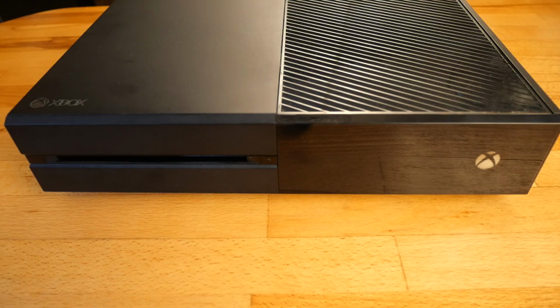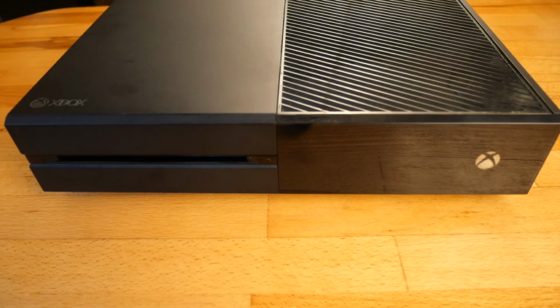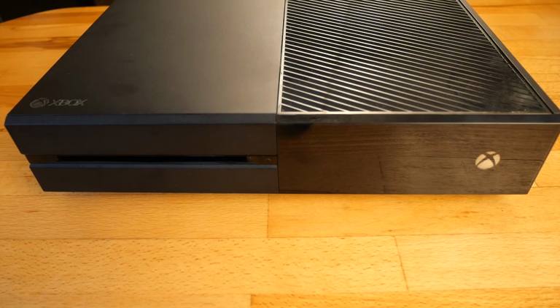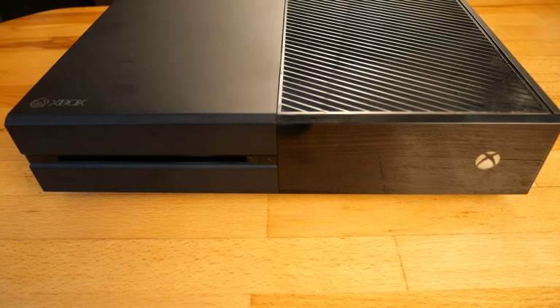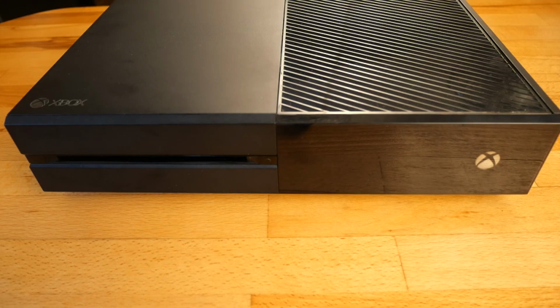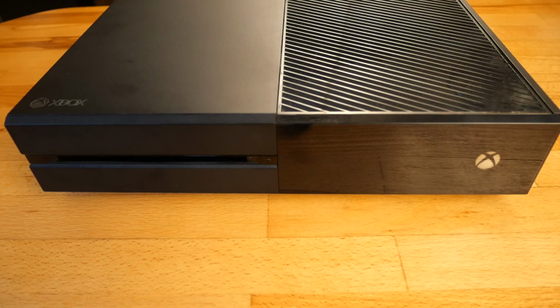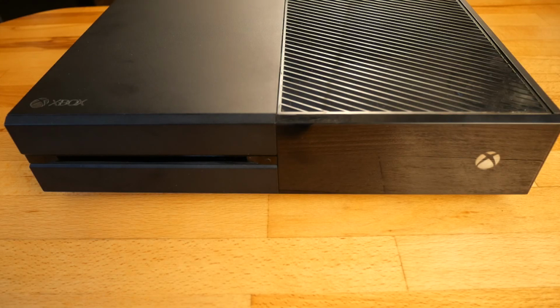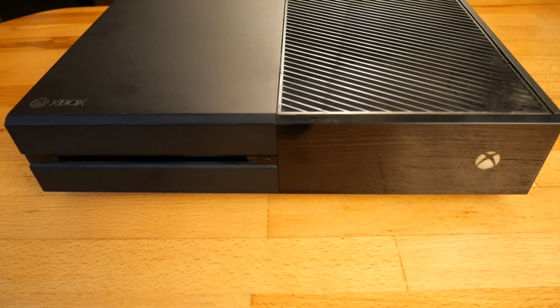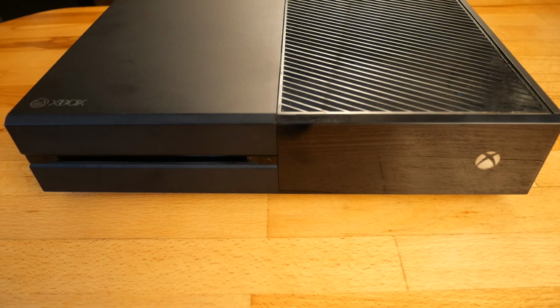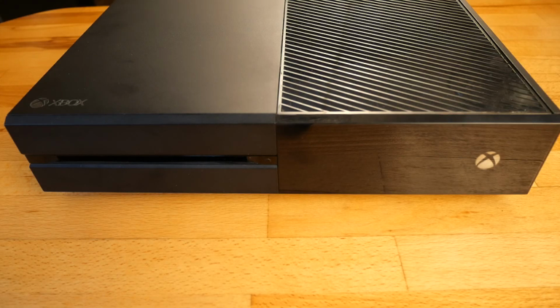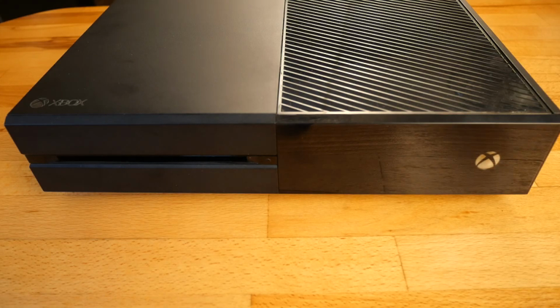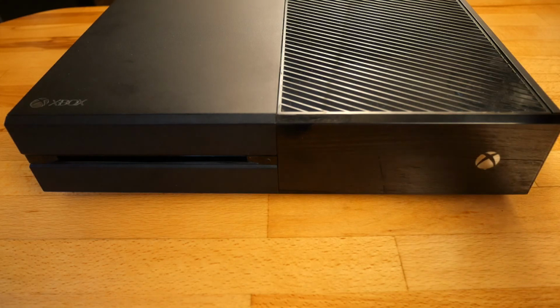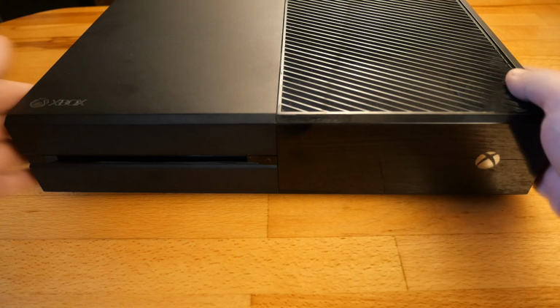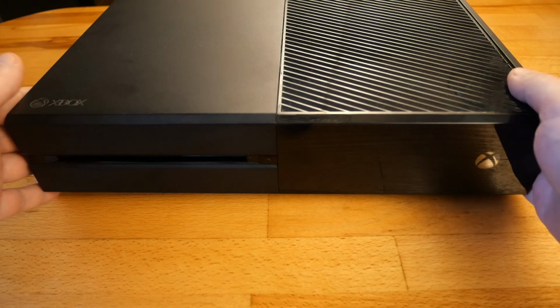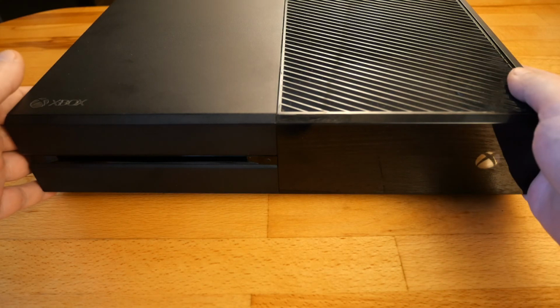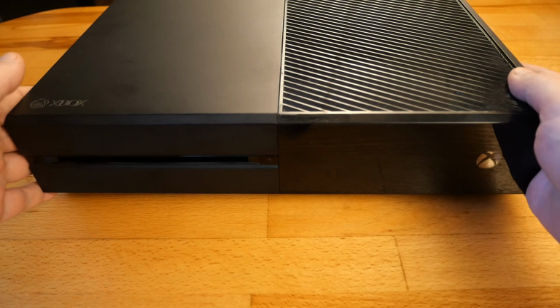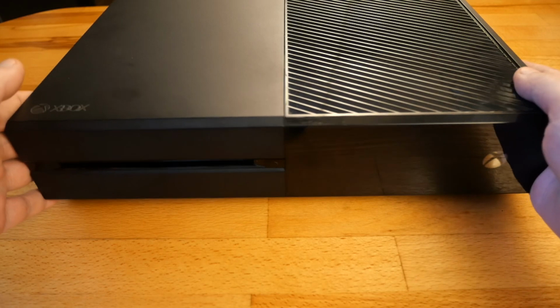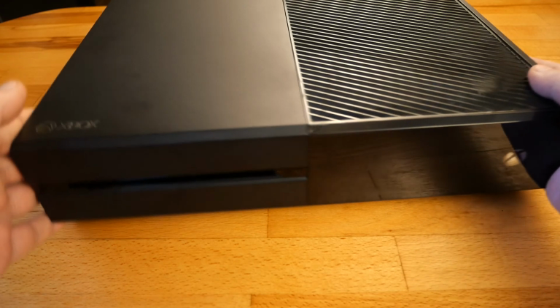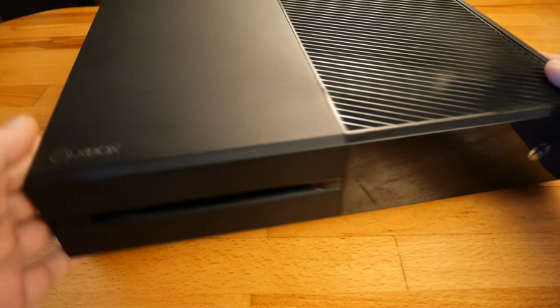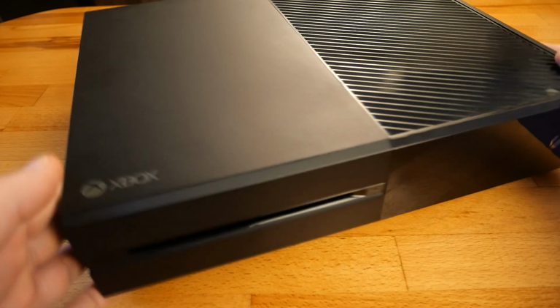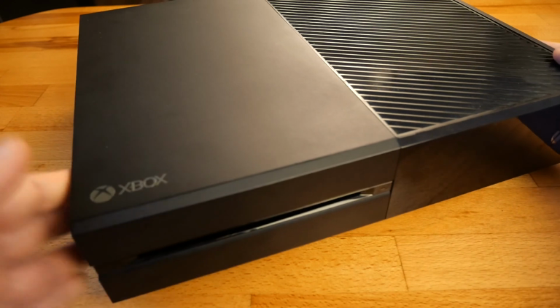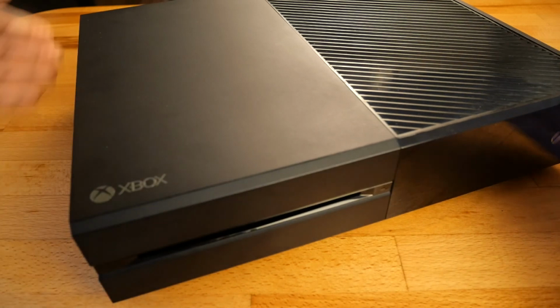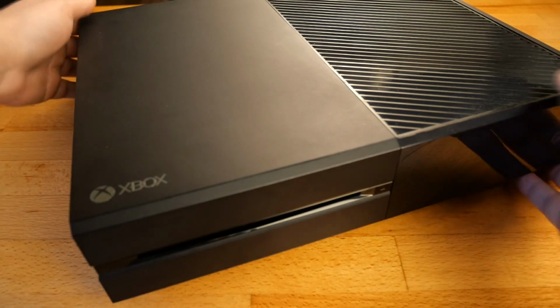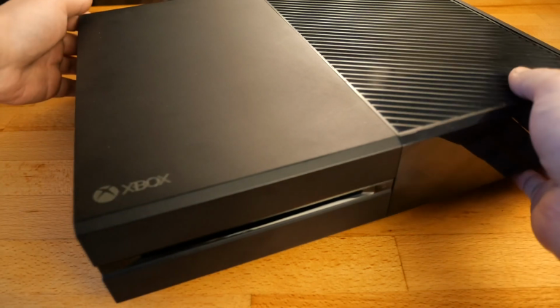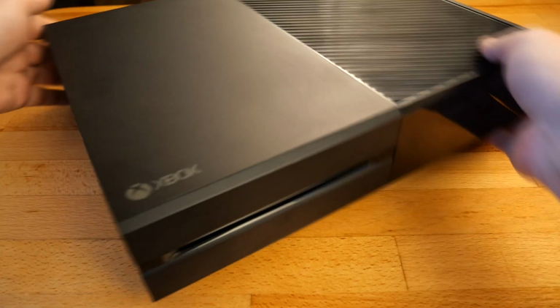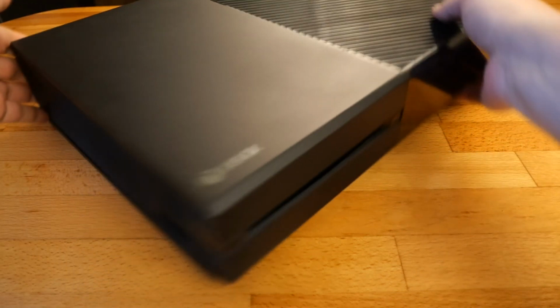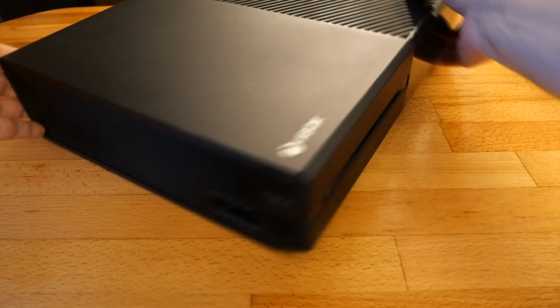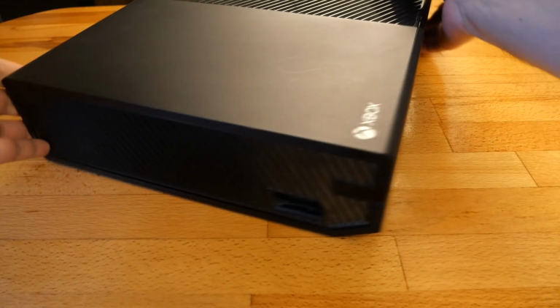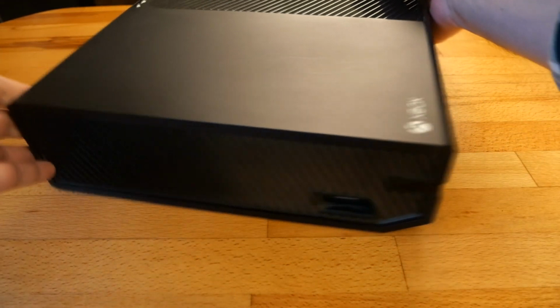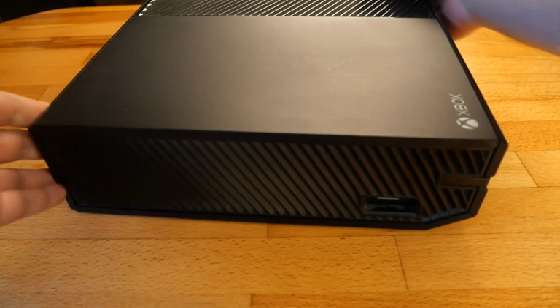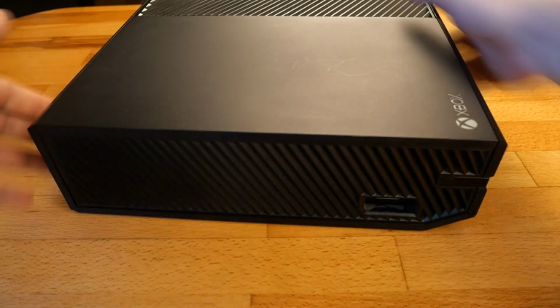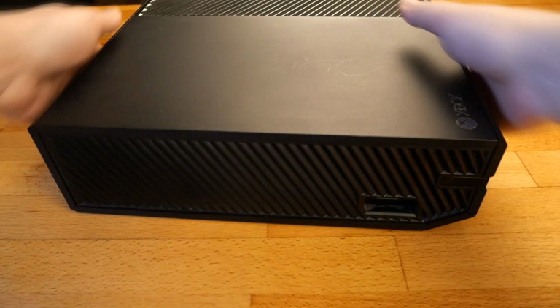Hello, I have this Xbox One since many years ago and I think it's time to tear it down for cleaning and replacing the thermal paste.